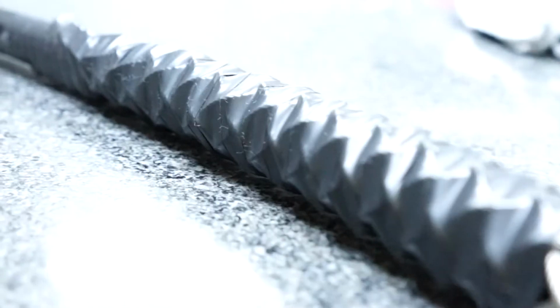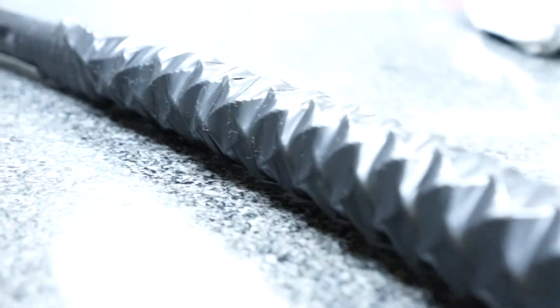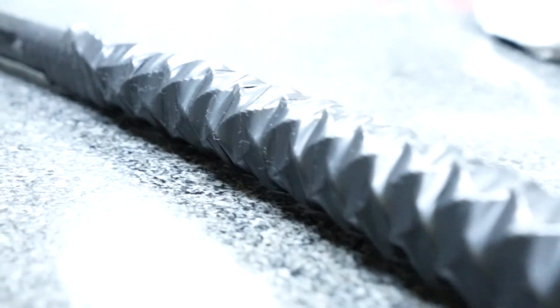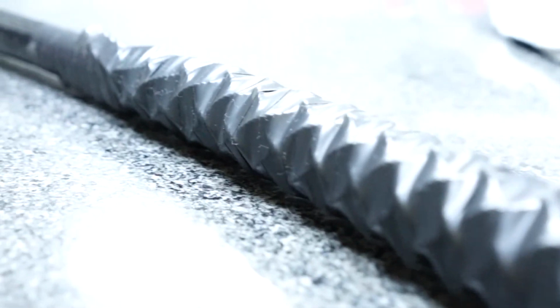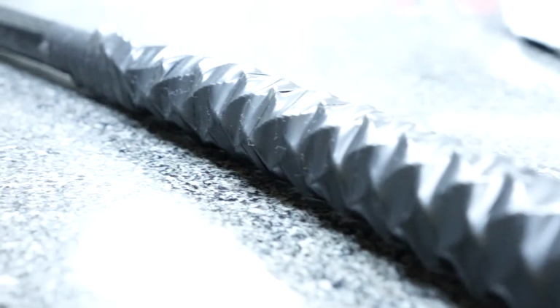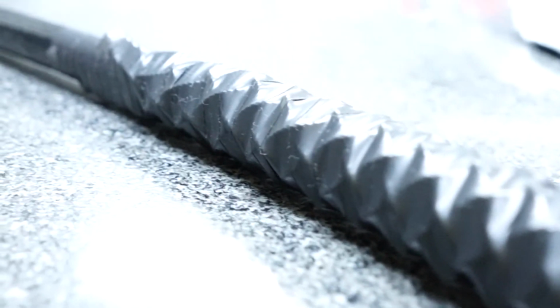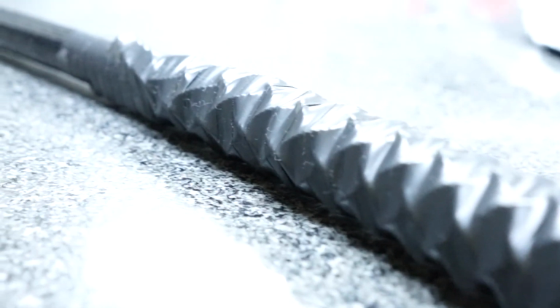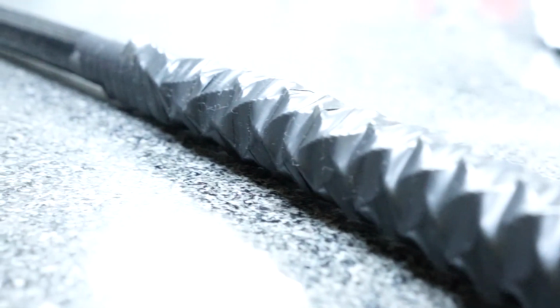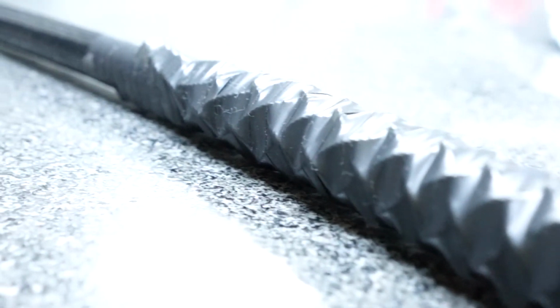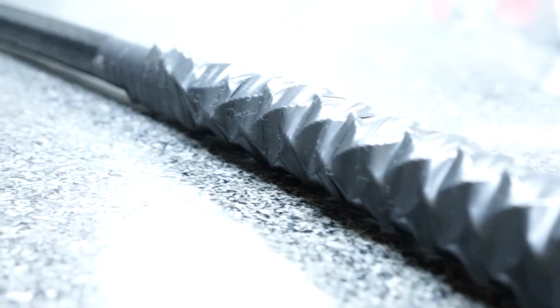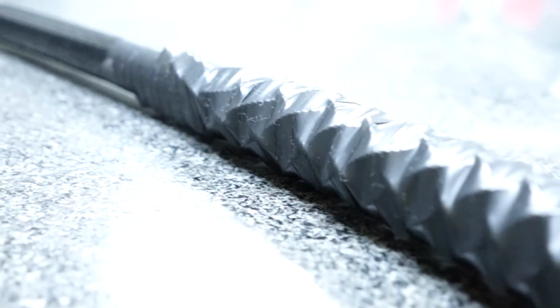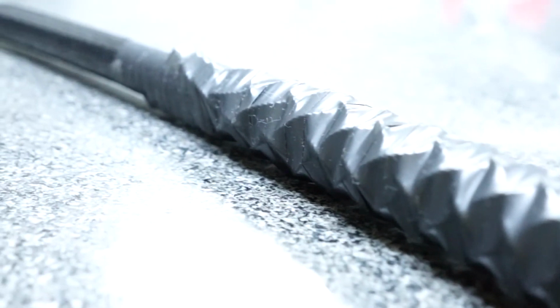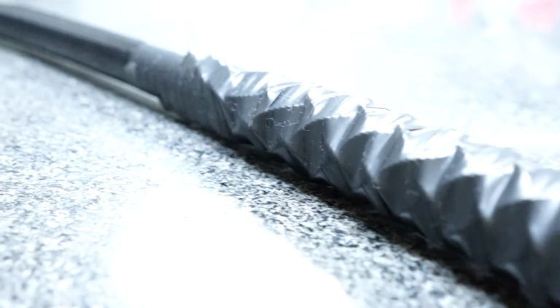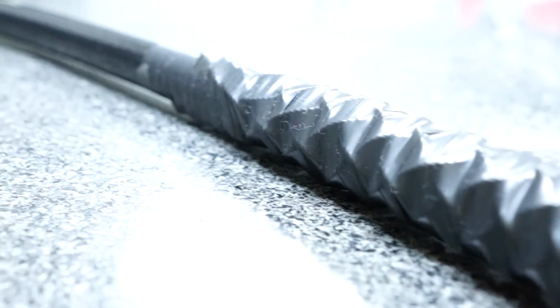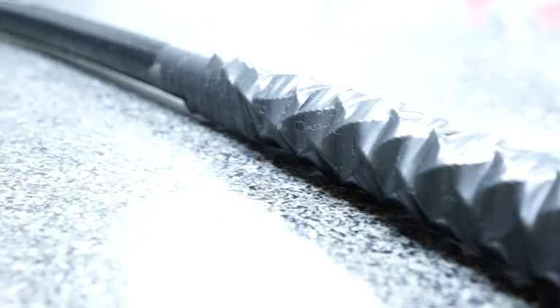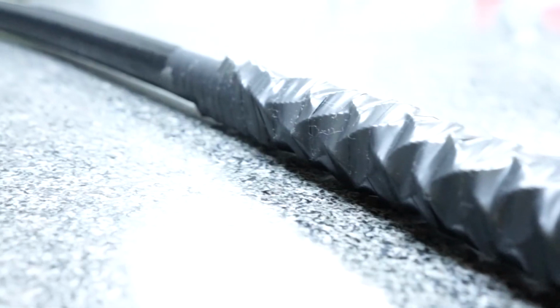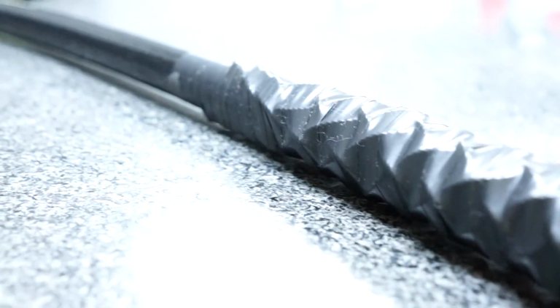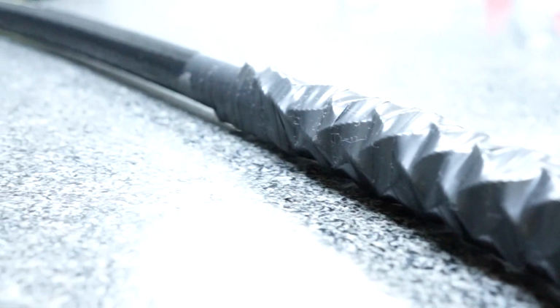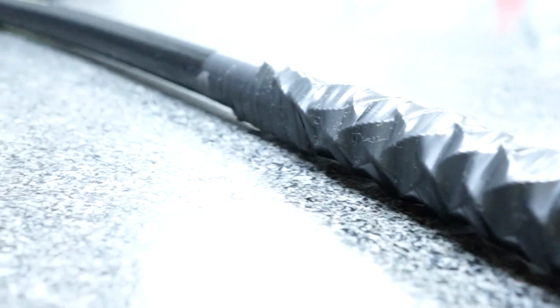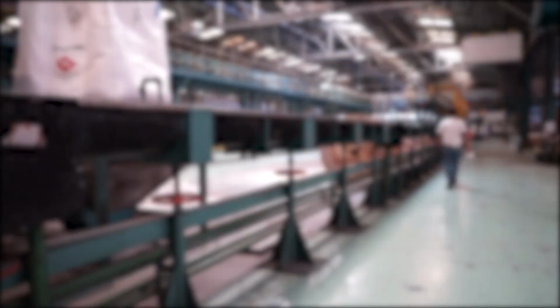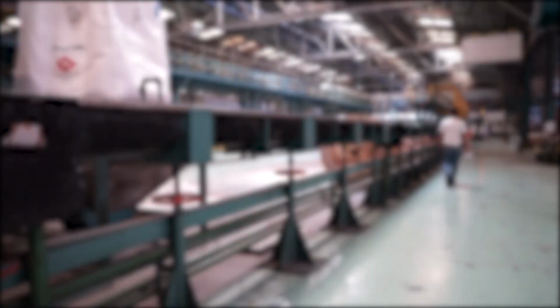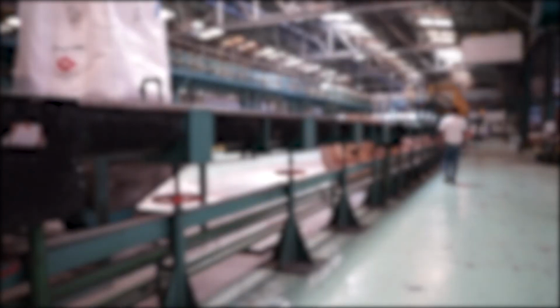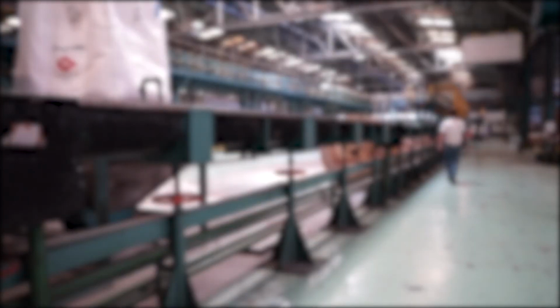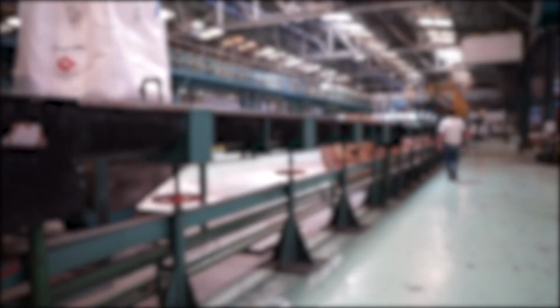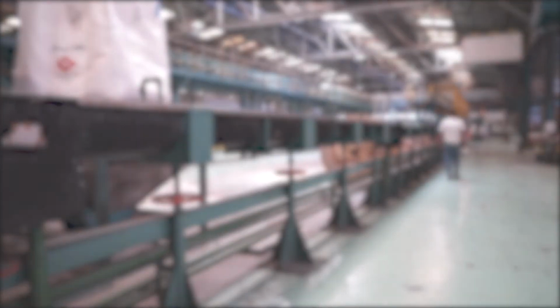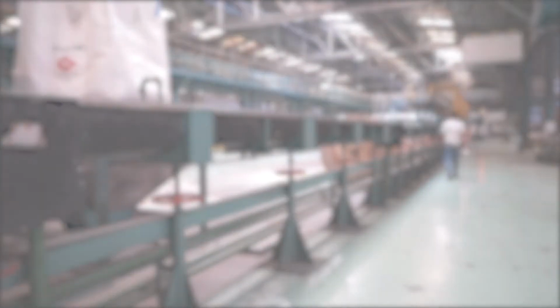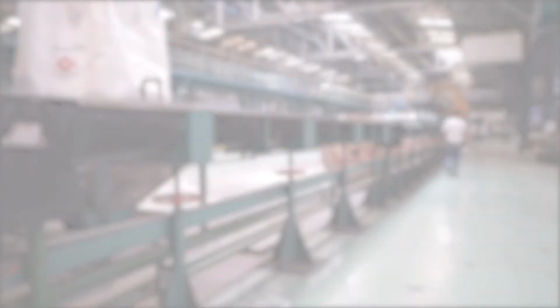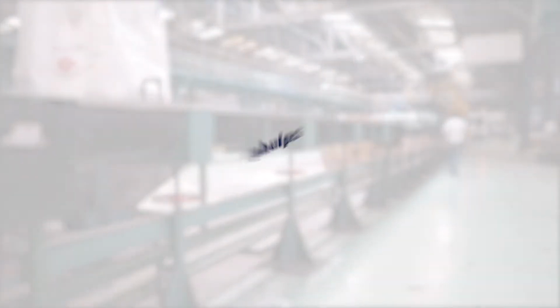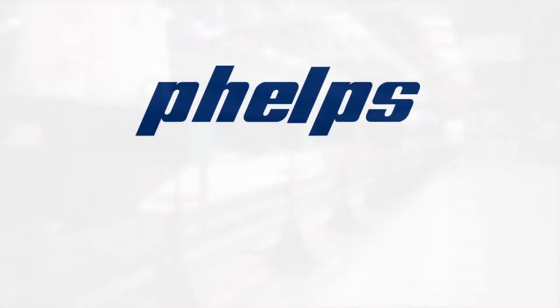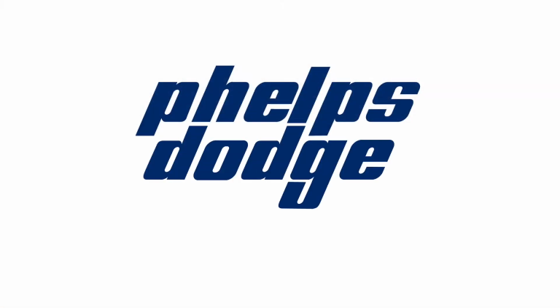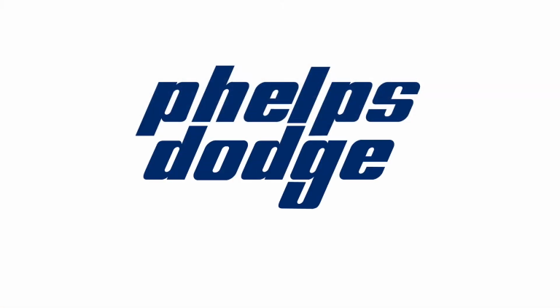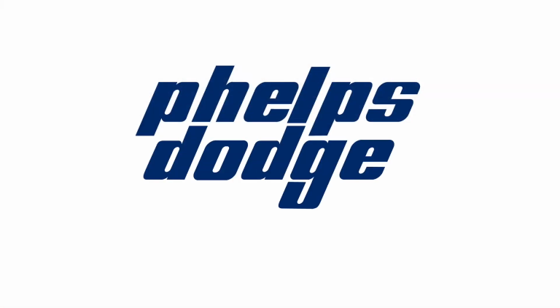This is why intelligent and smart manufacturing is our advantage here at Phelps Dodge, where innovation happens.